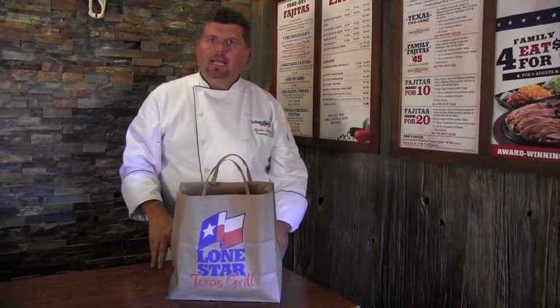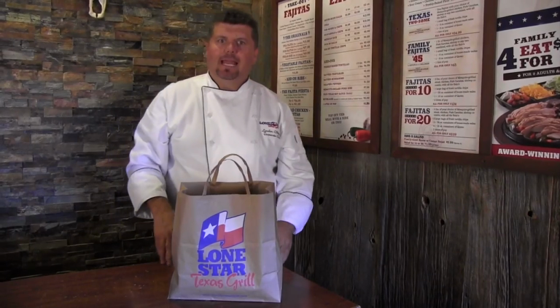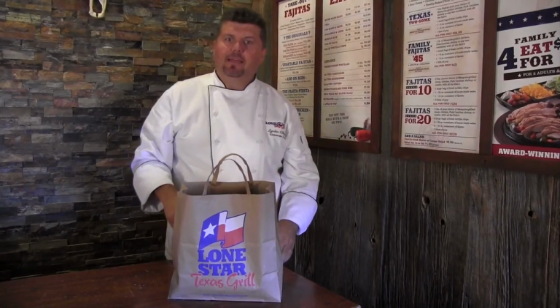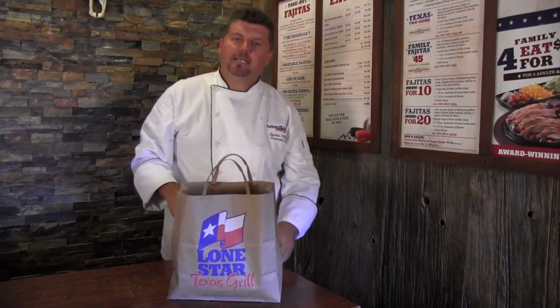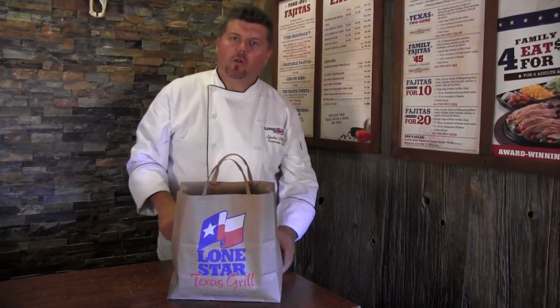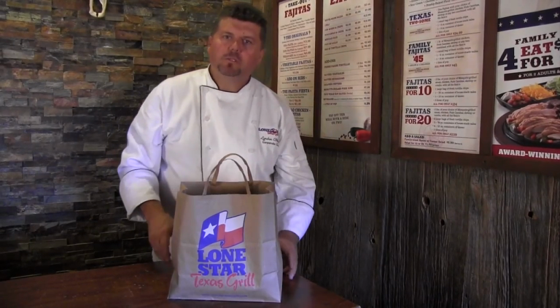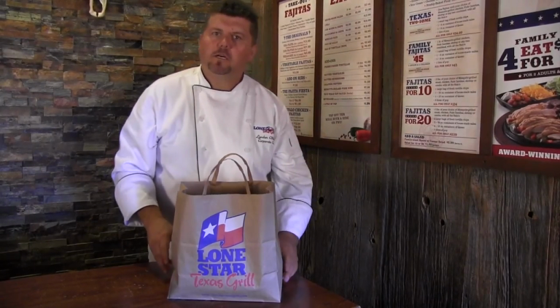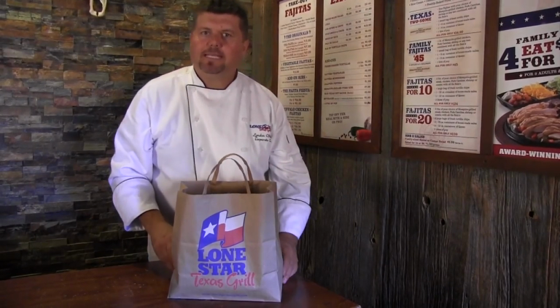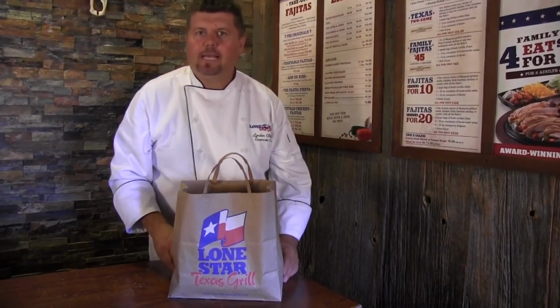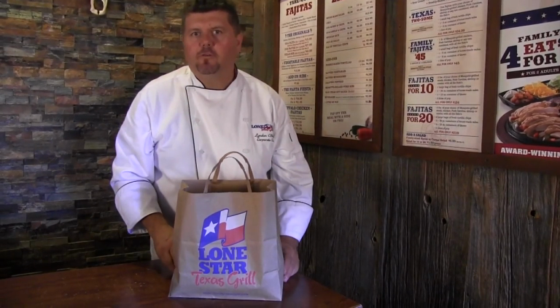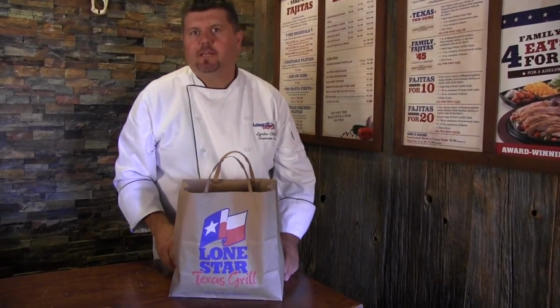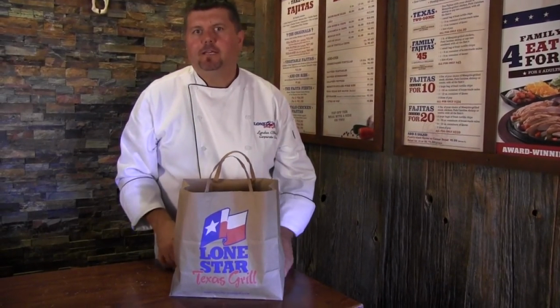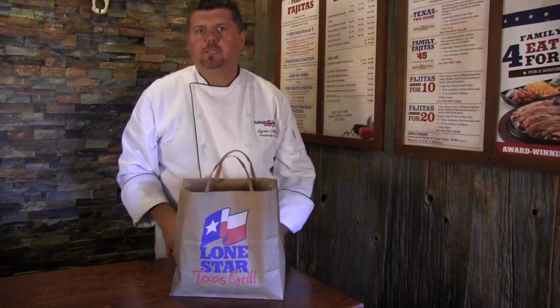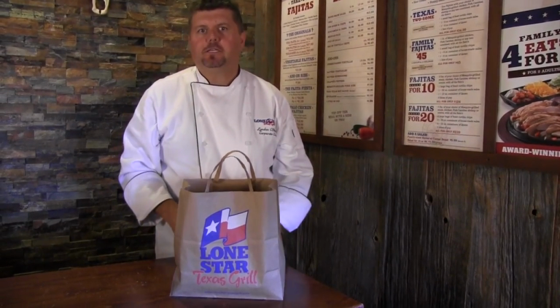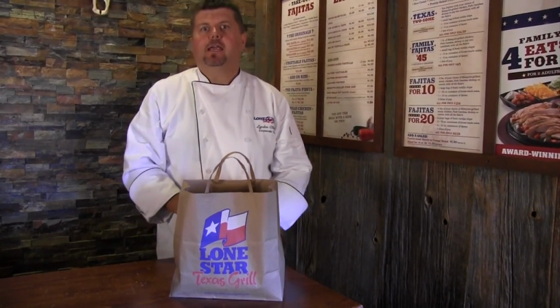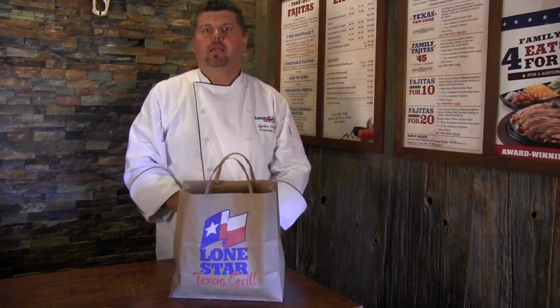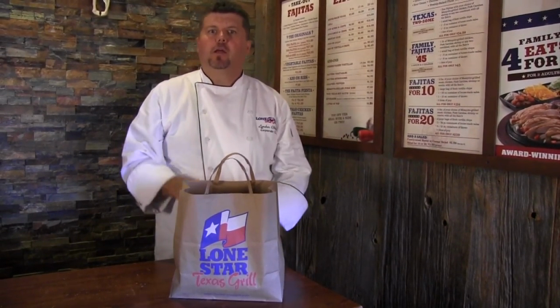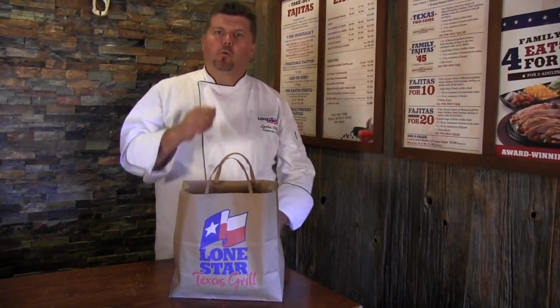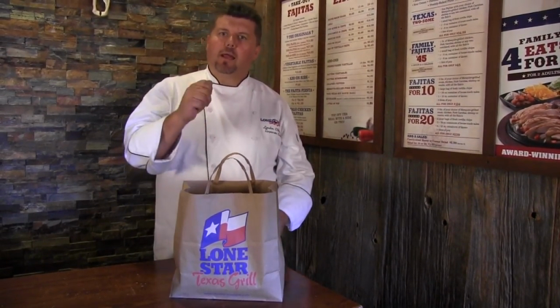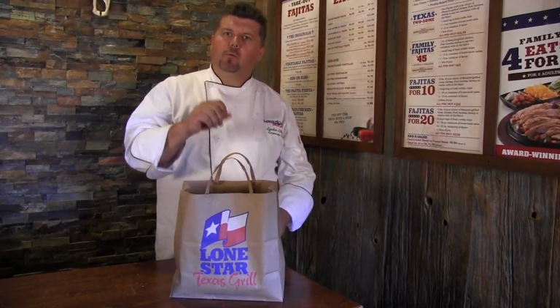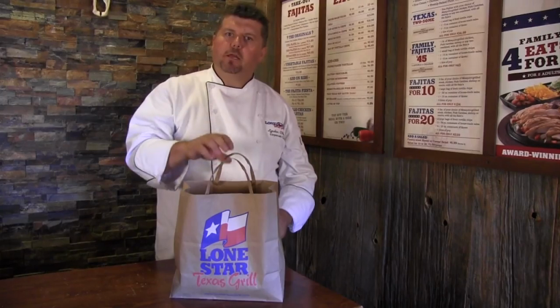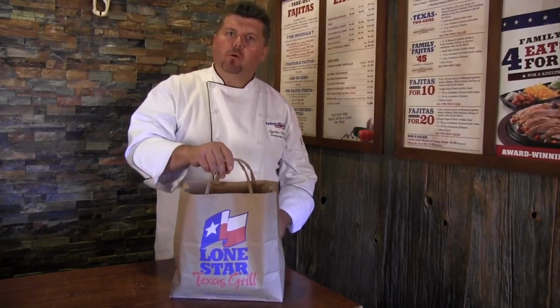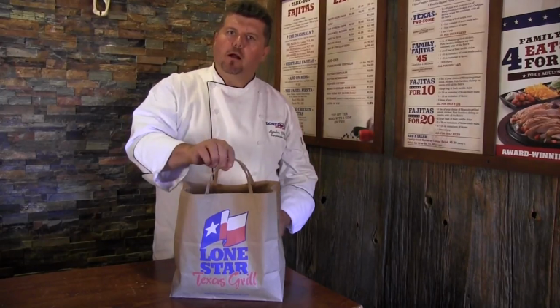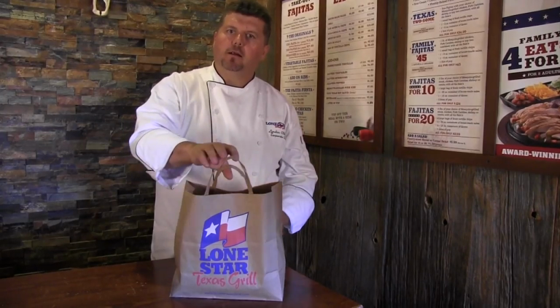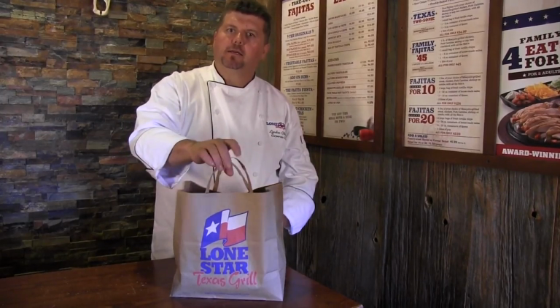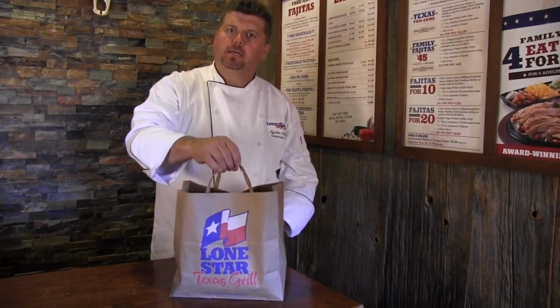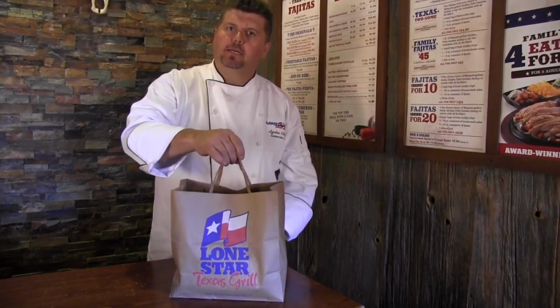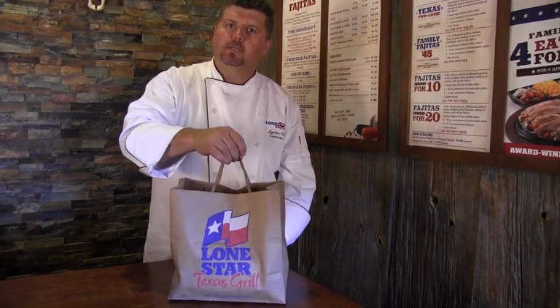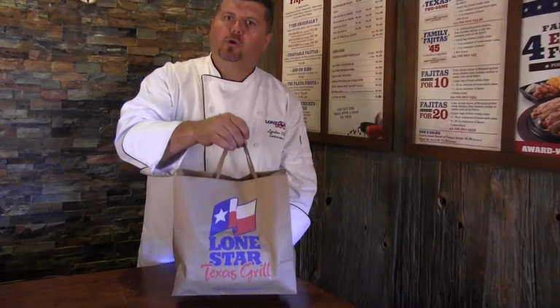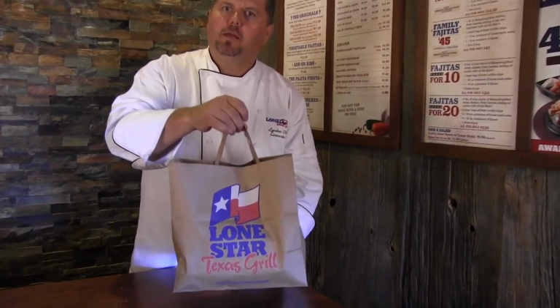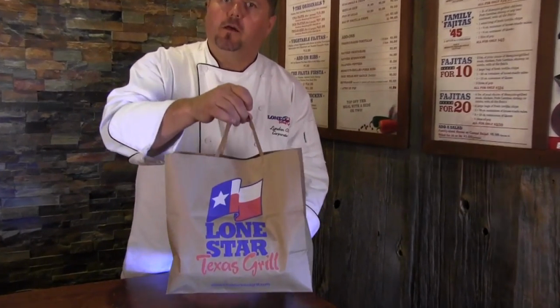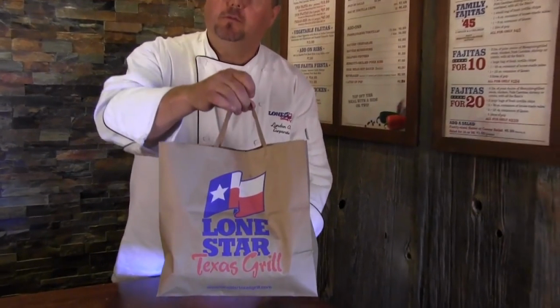And that's how Lone Star takeout fajitas are done. Ready when you are. Enjoy, y'all.